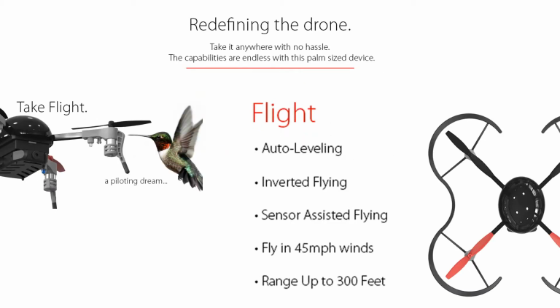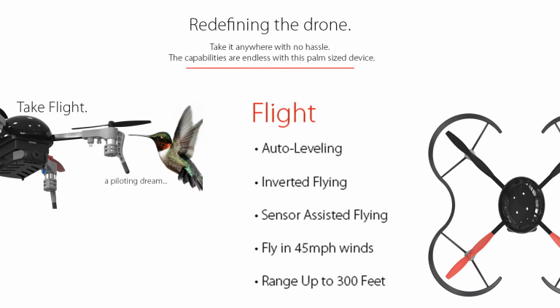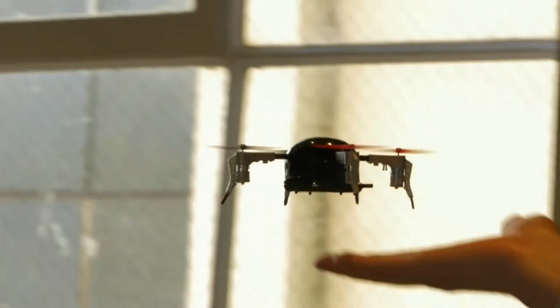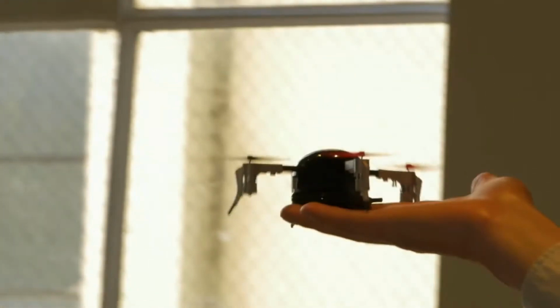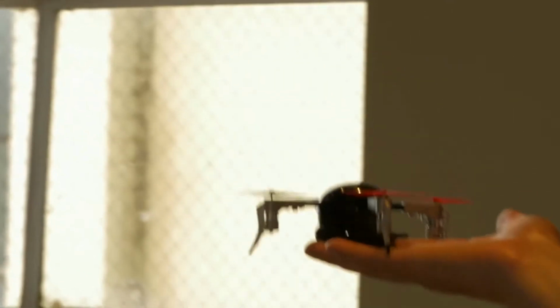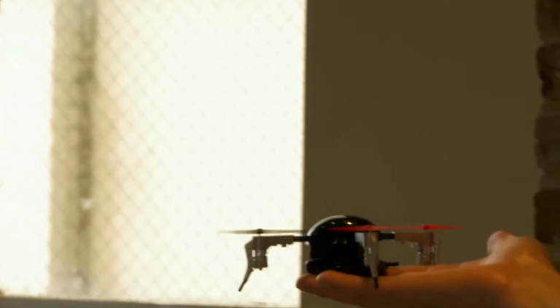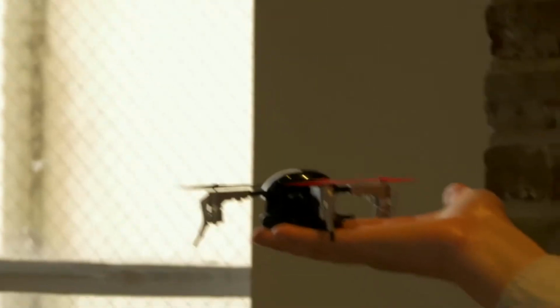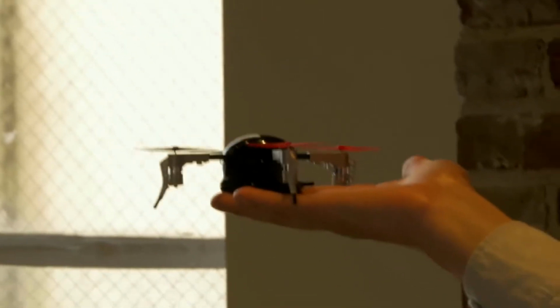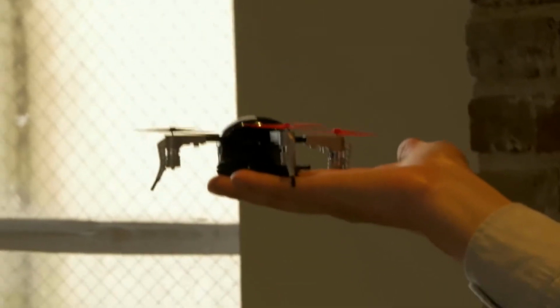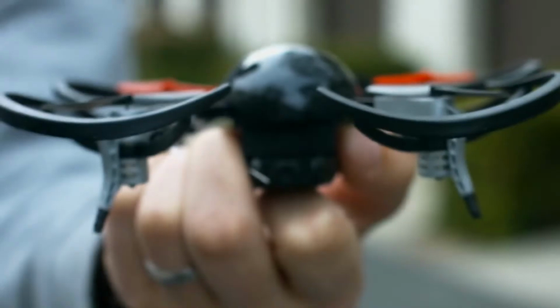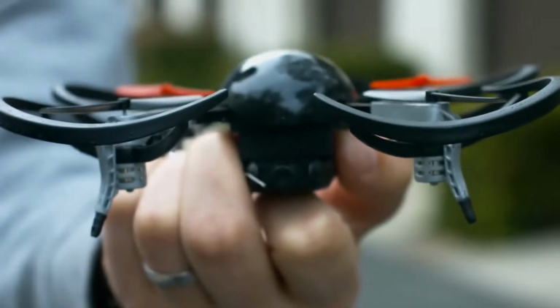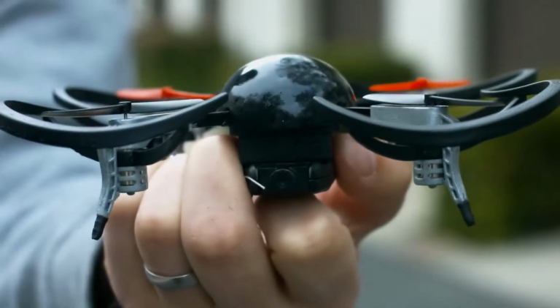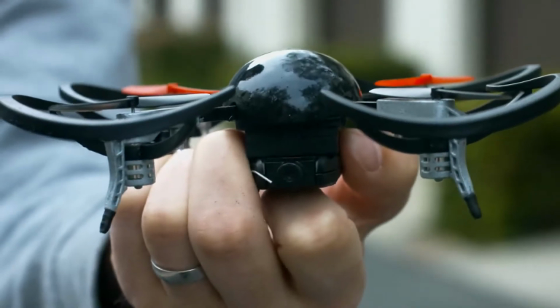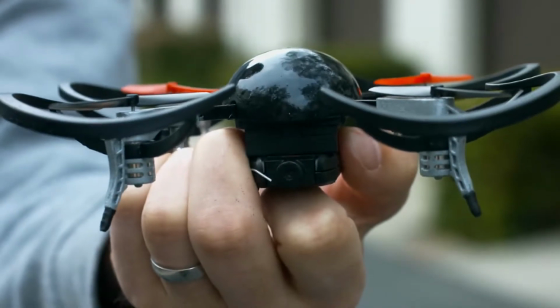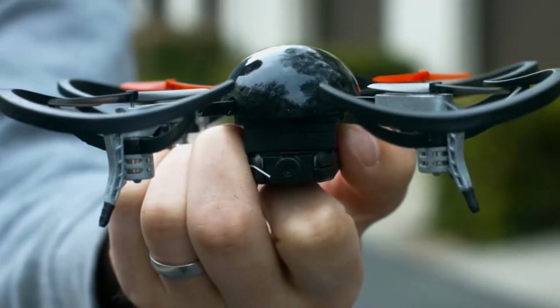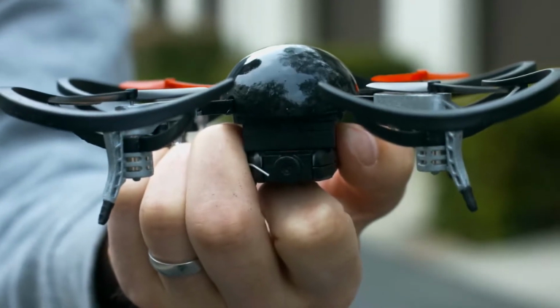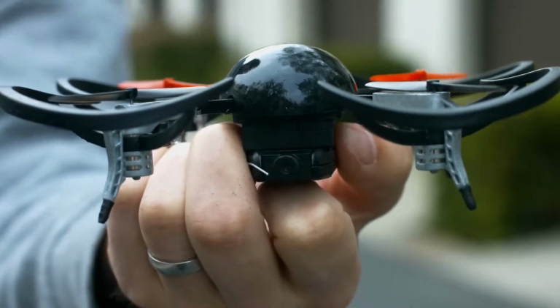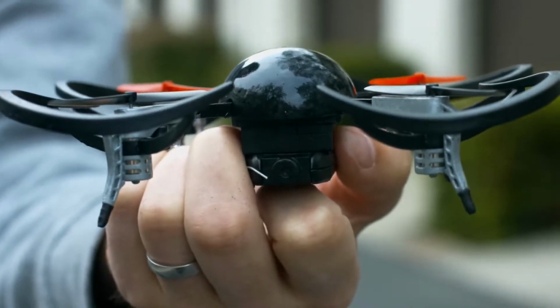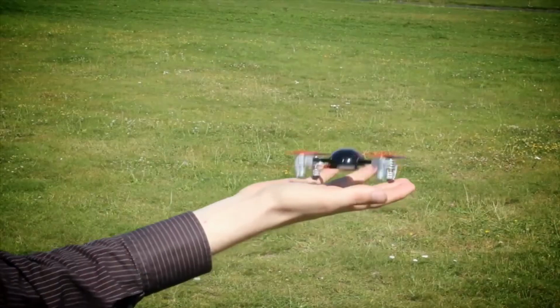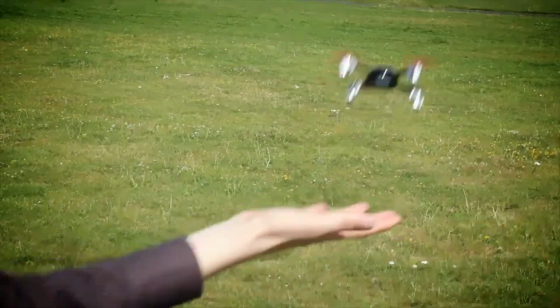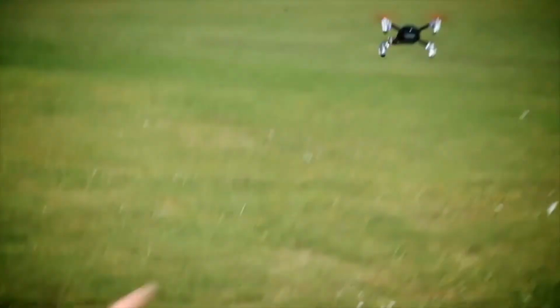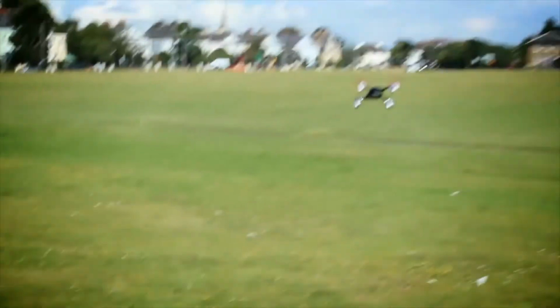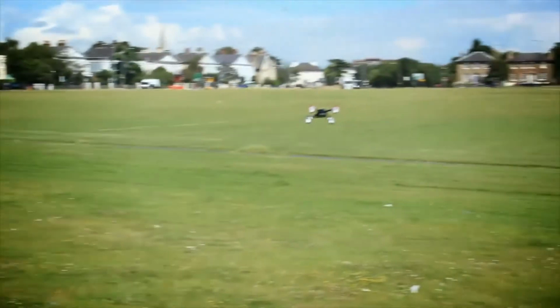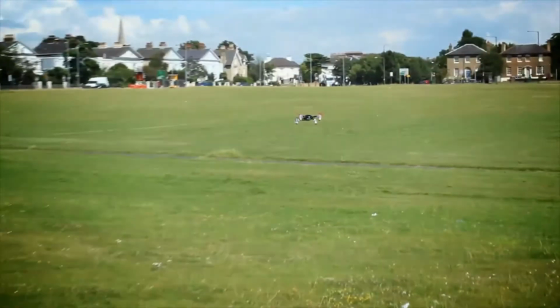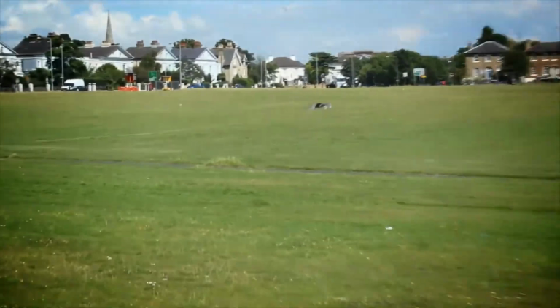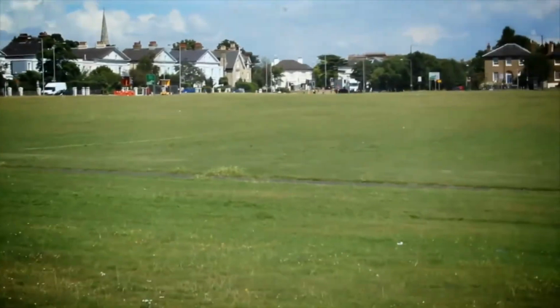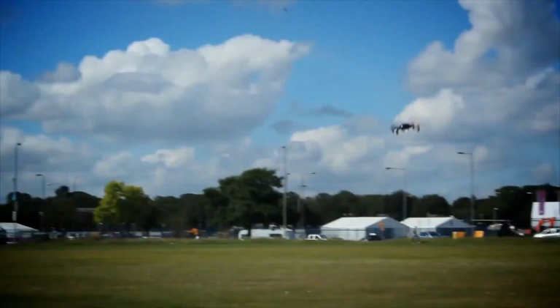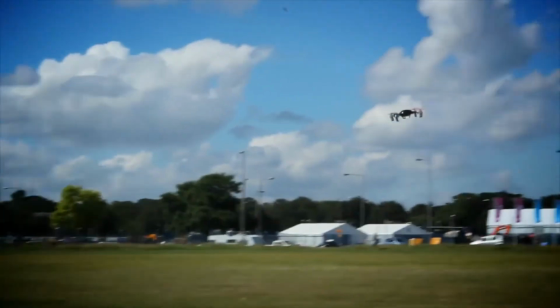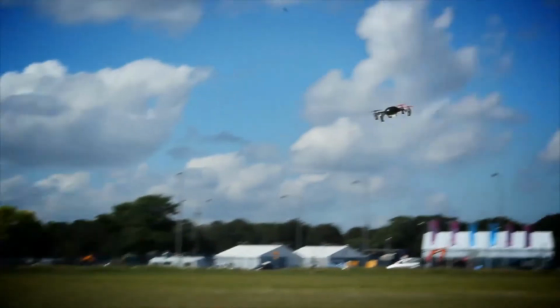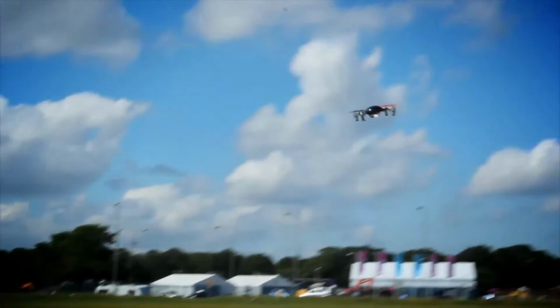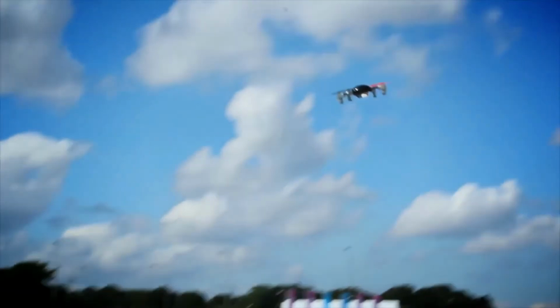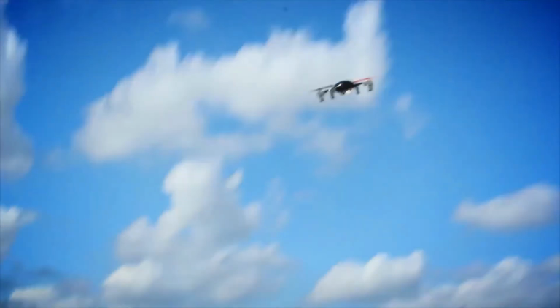We don't cut corners — we're in it for the long run. We launched the first edition Microdrone in 2011.